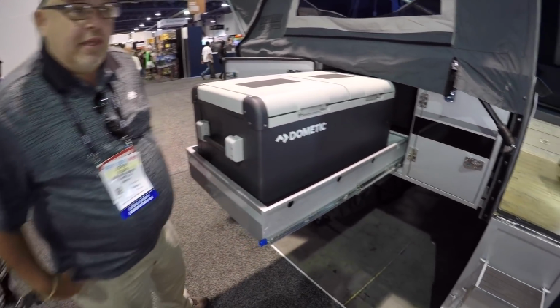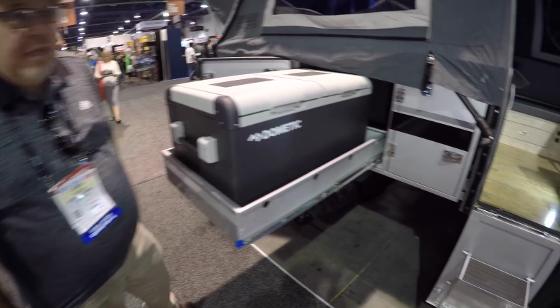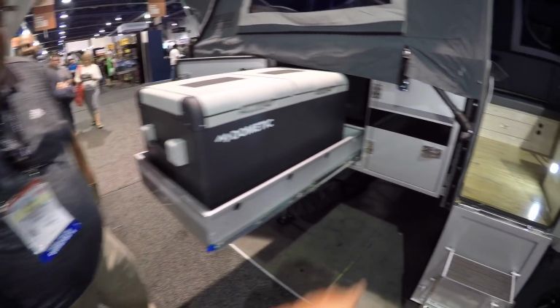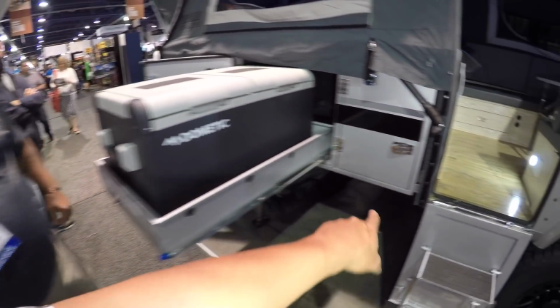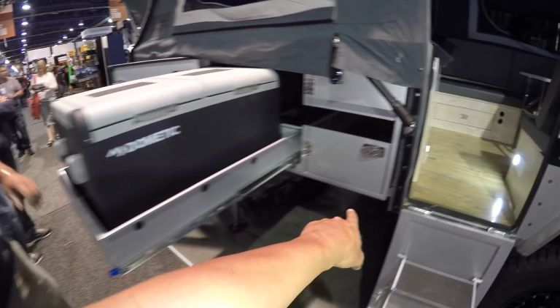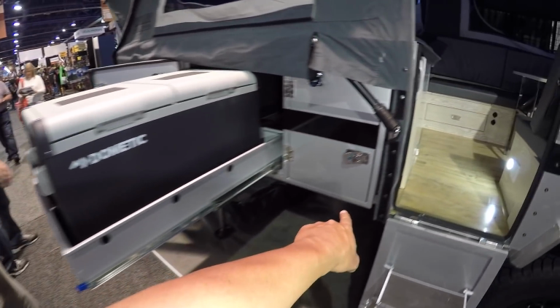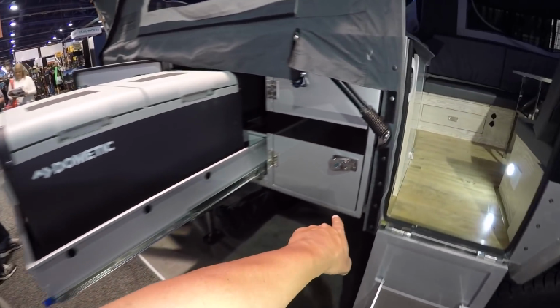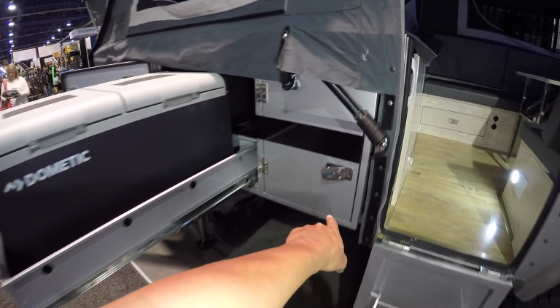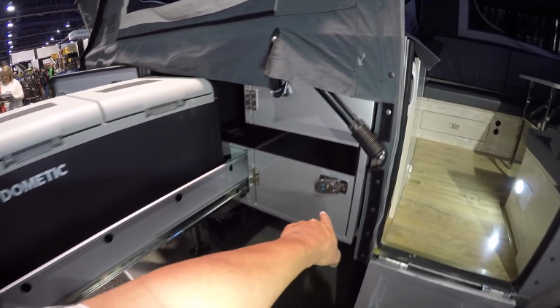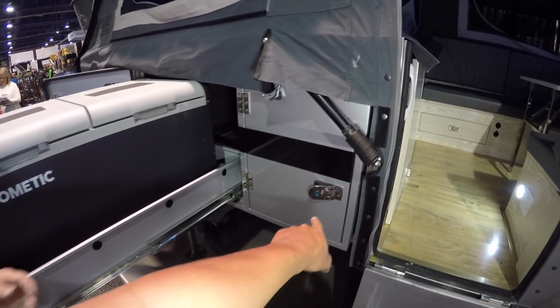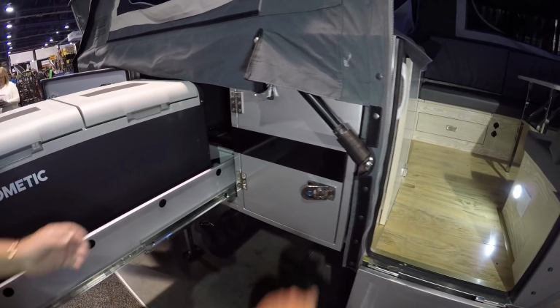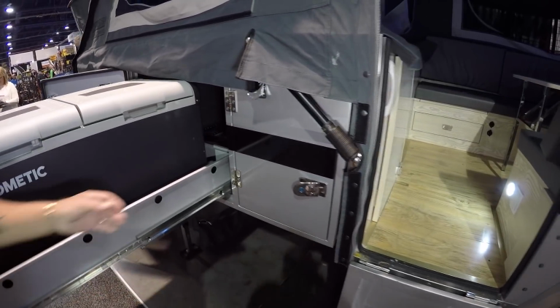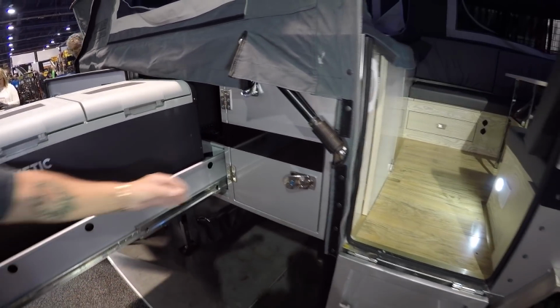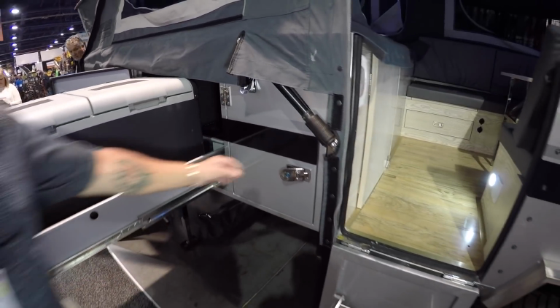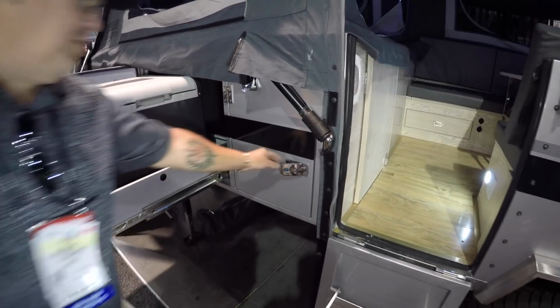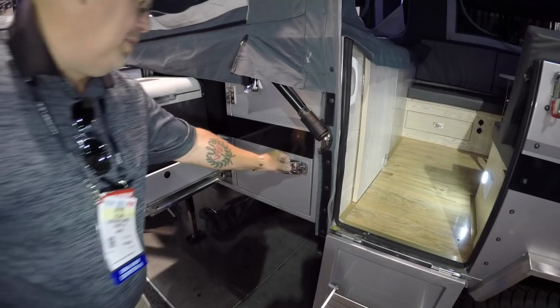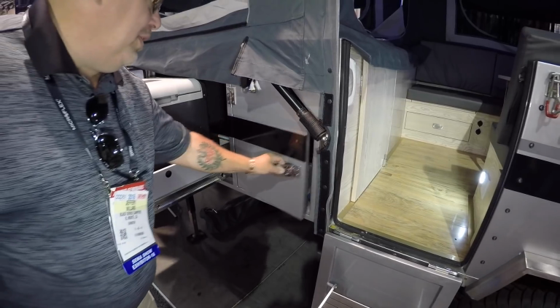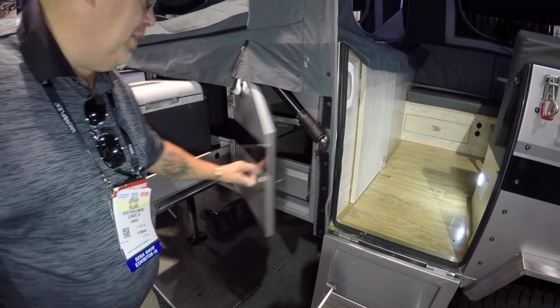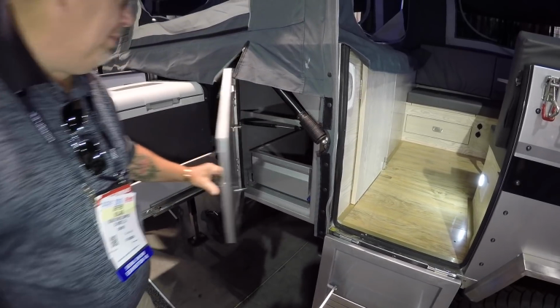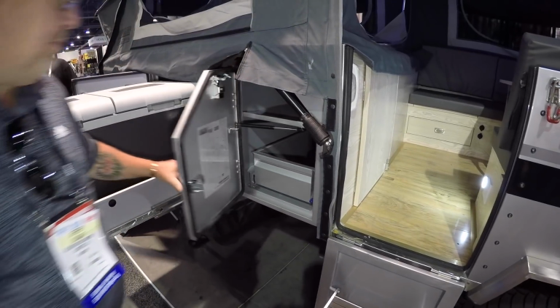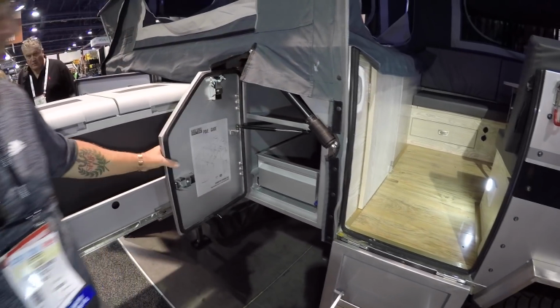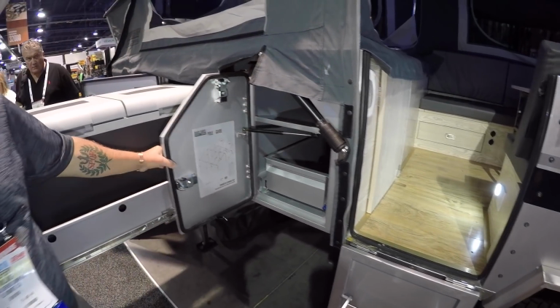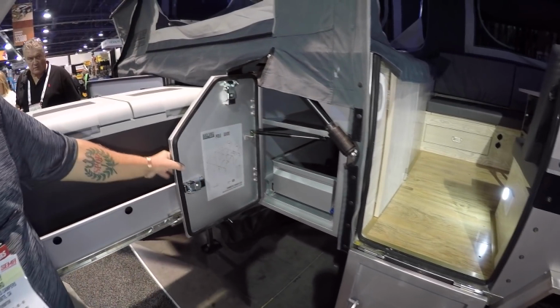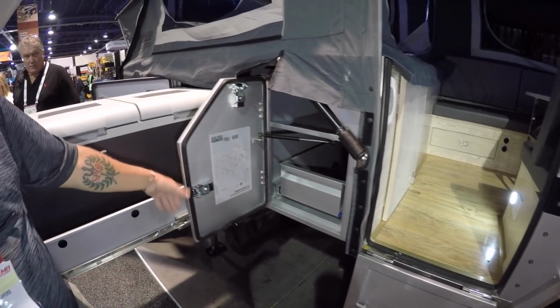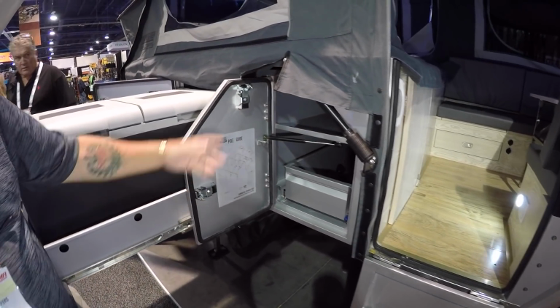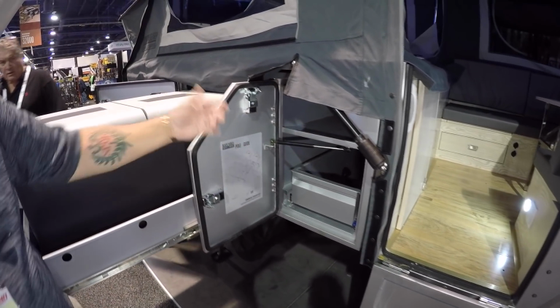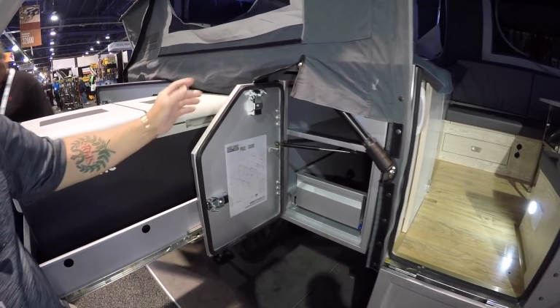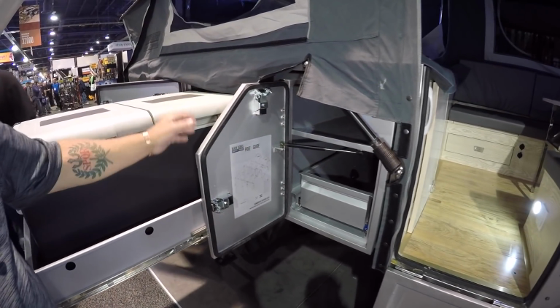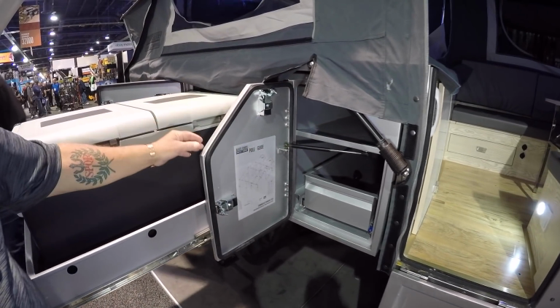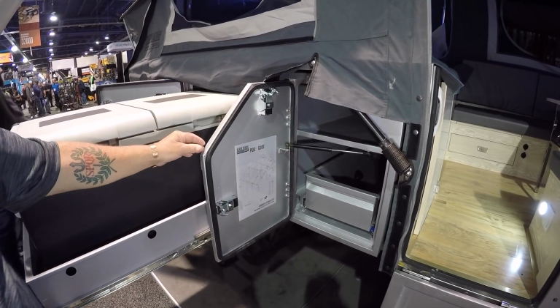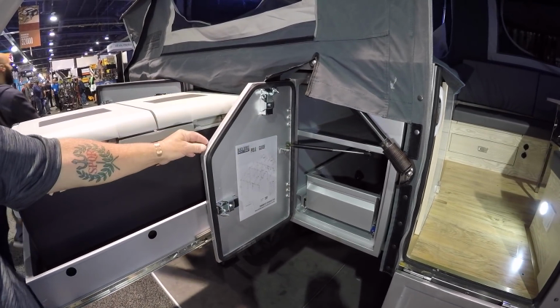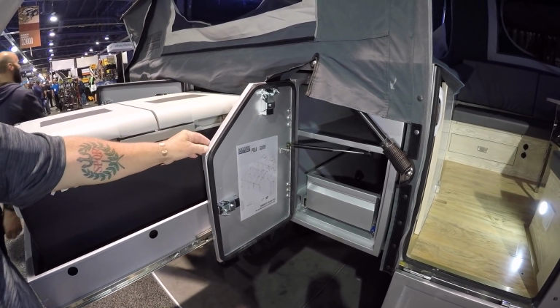There's storage here — the poles go in there — and there's a little extra storage as well.